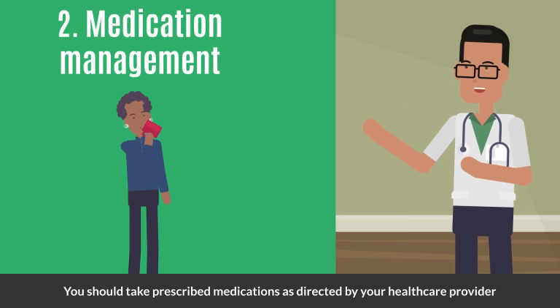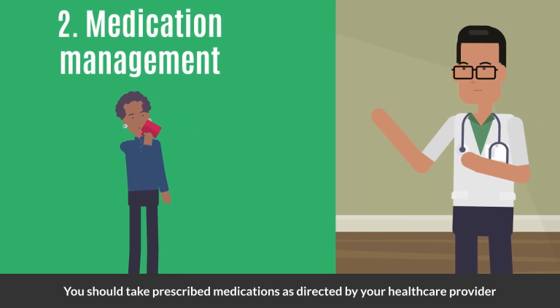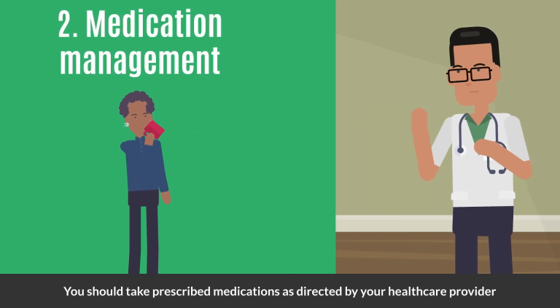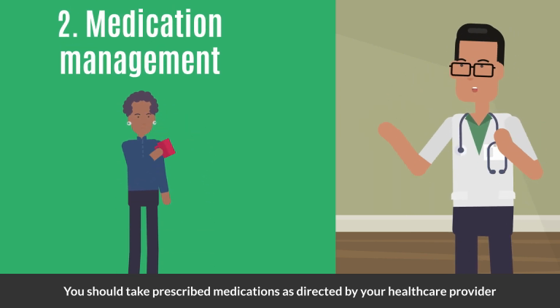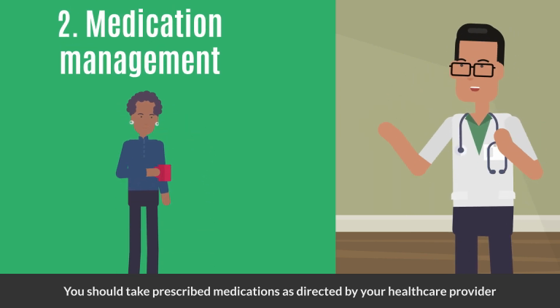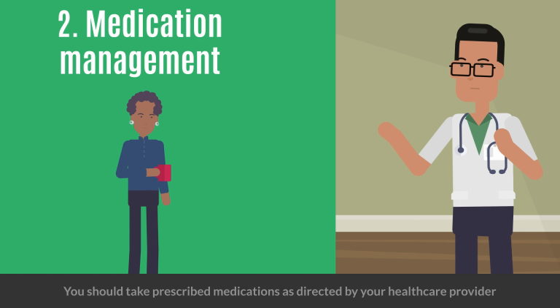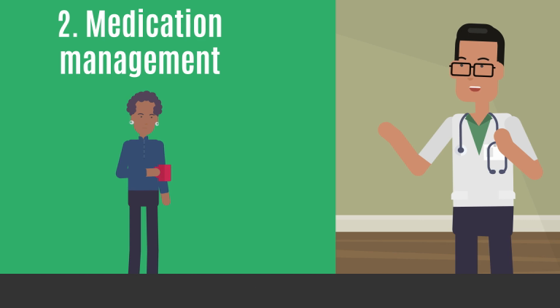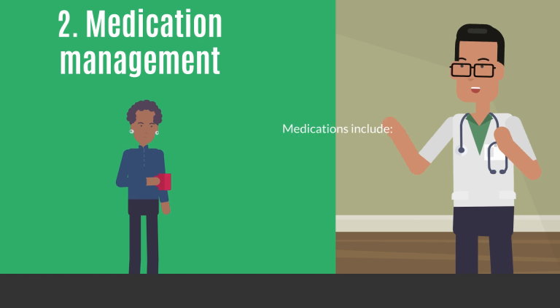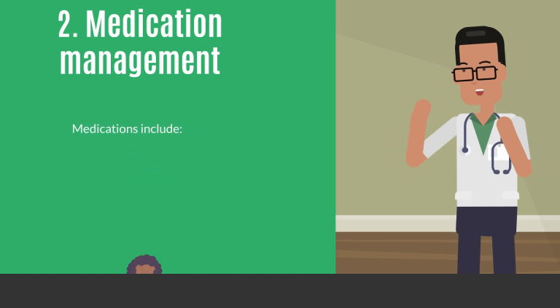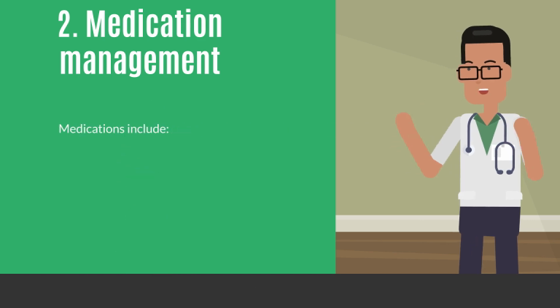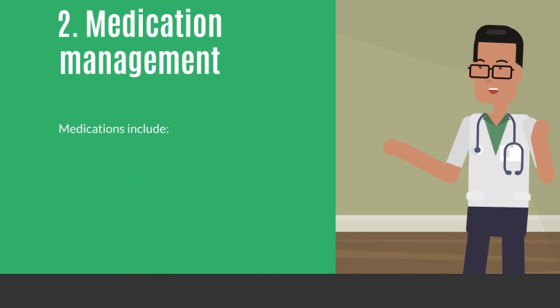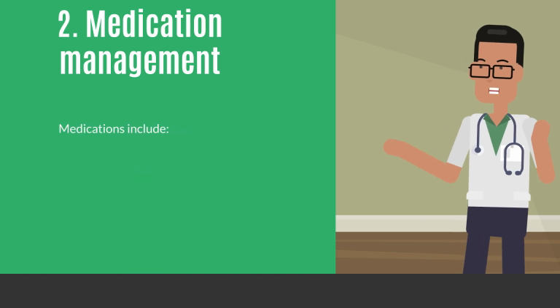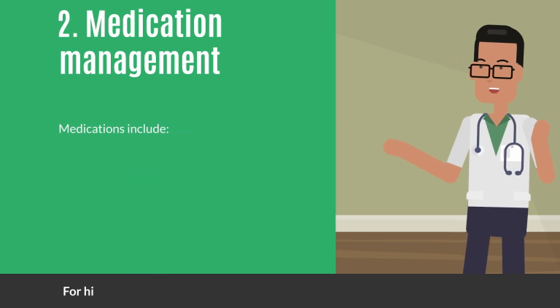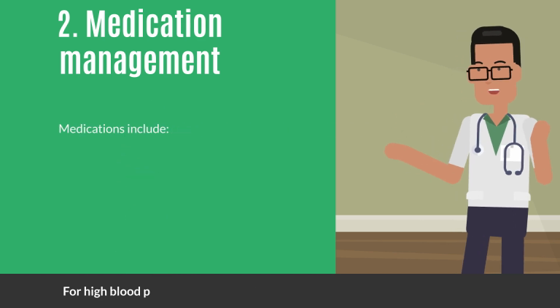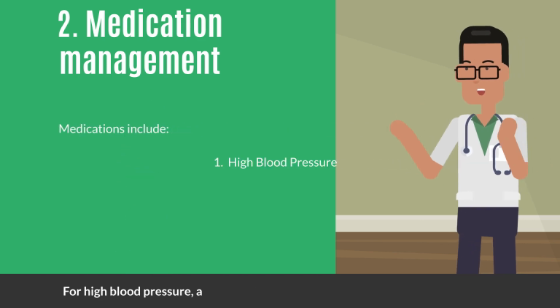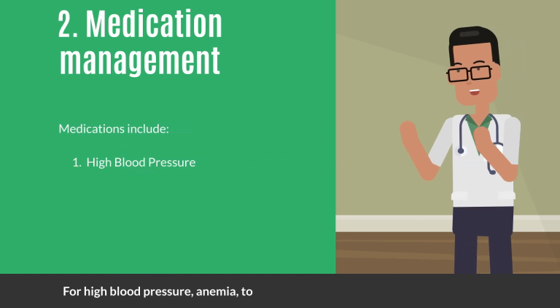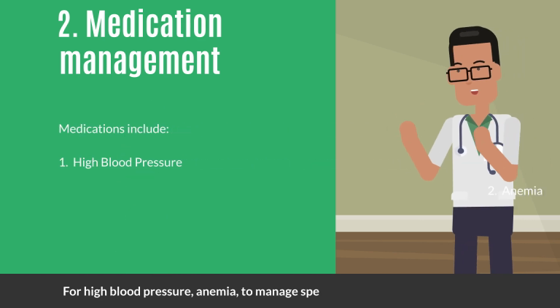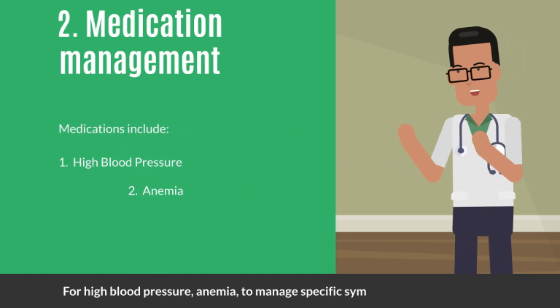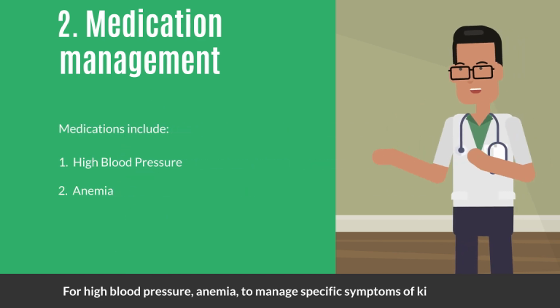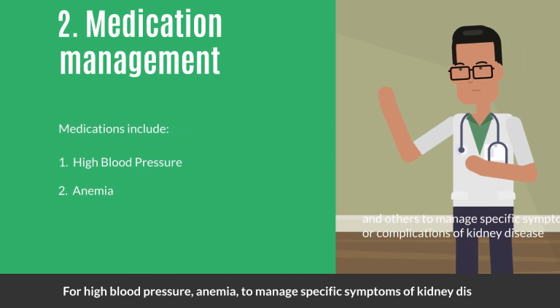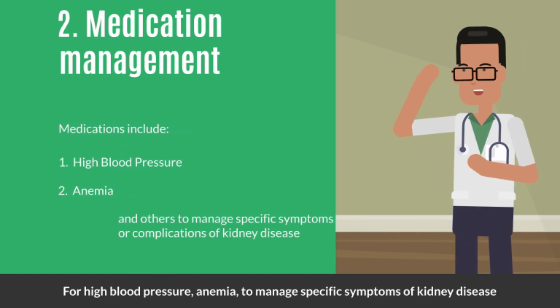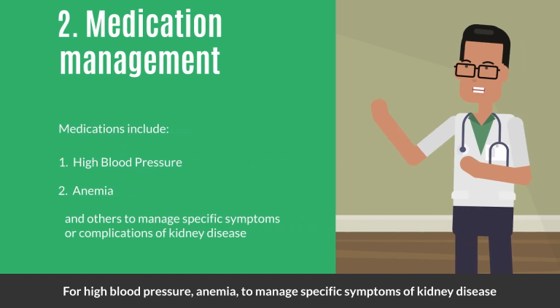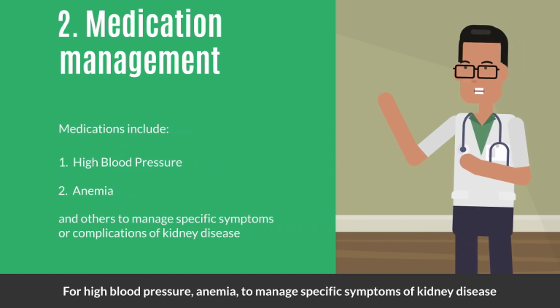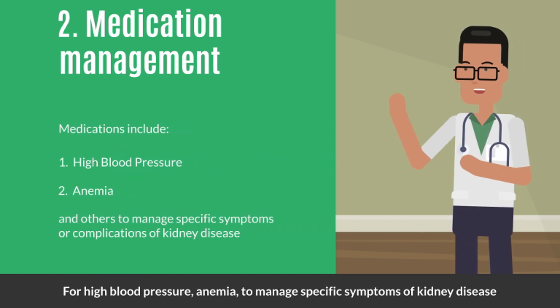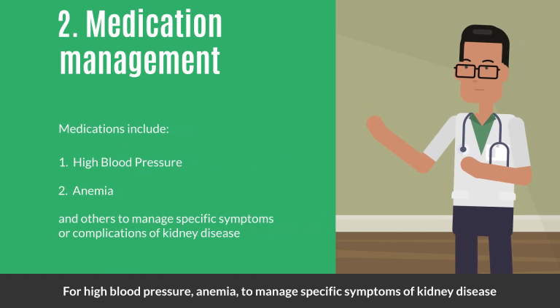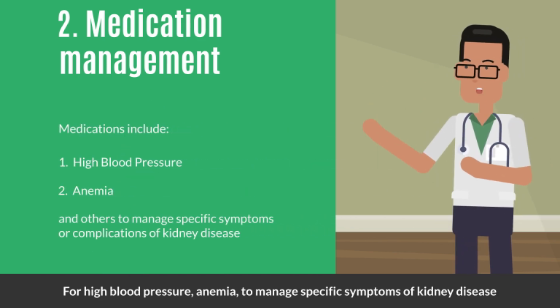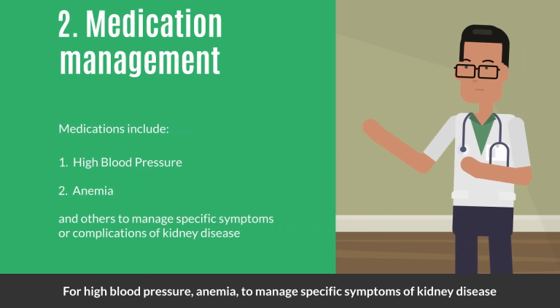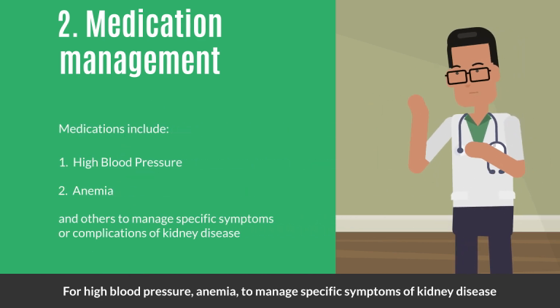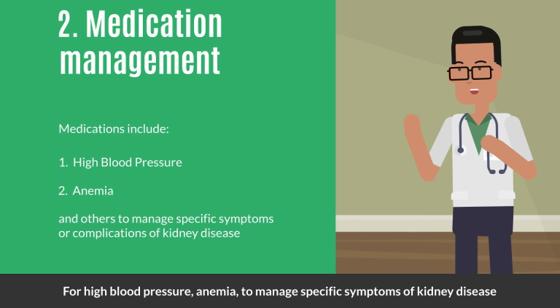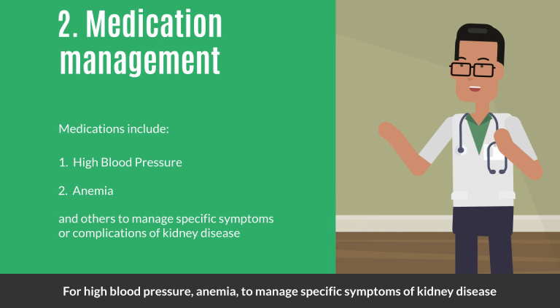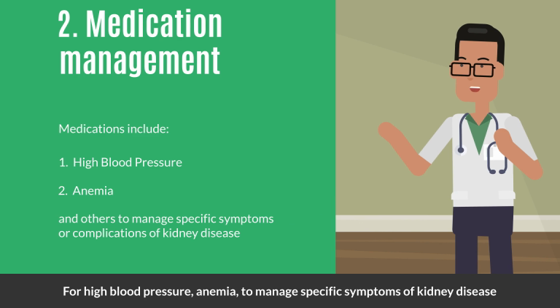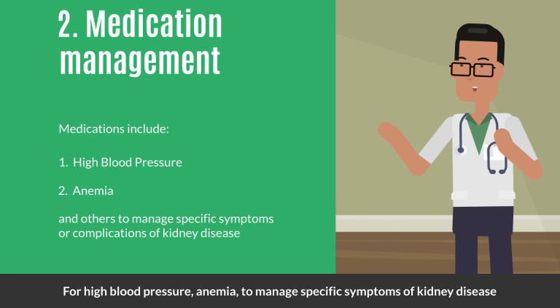Medication management: you should take prescribed medications as directed by your healthcare provider. Medications include those for high blood pressure, anemia, and others to manage specific symptoms or complications of kidney disease.